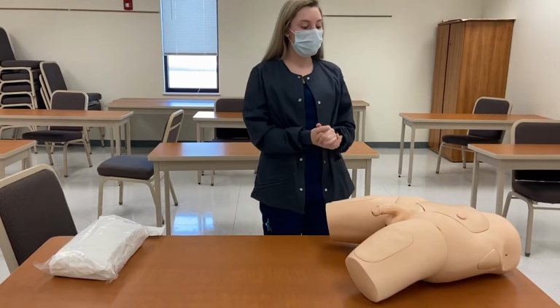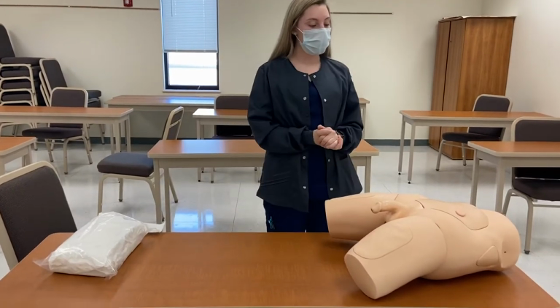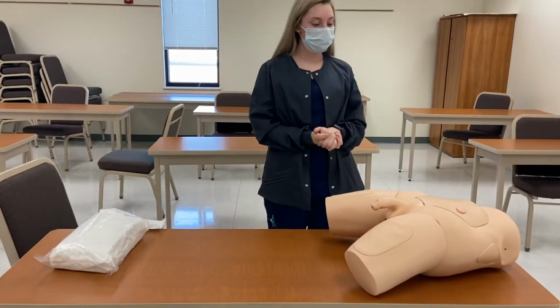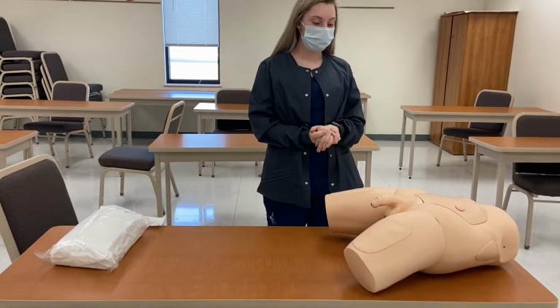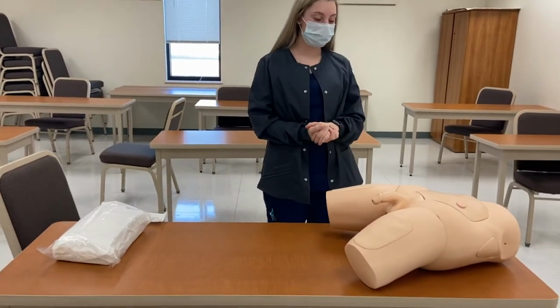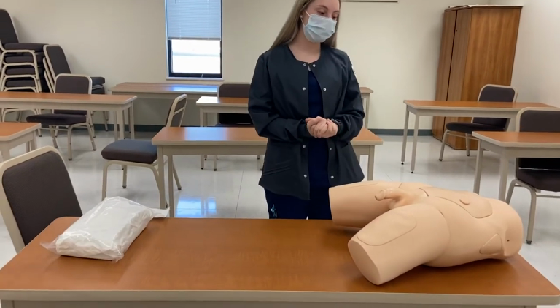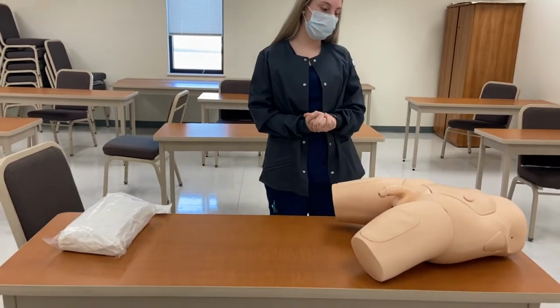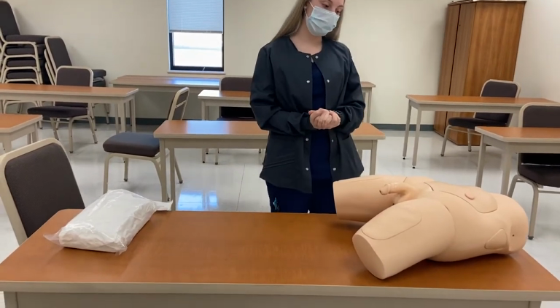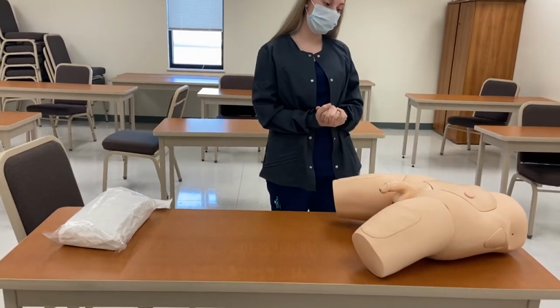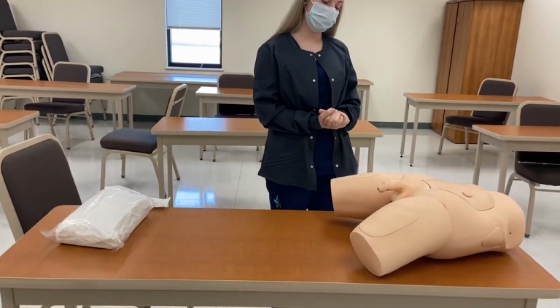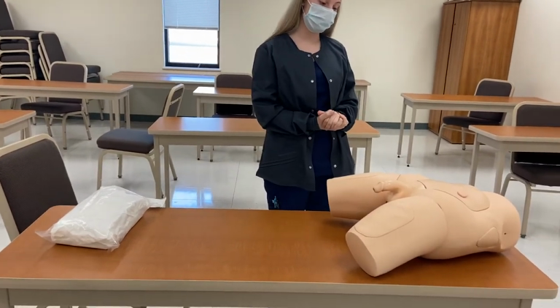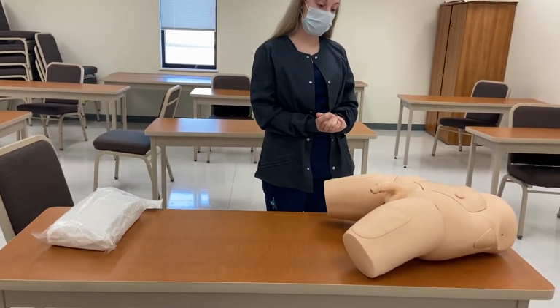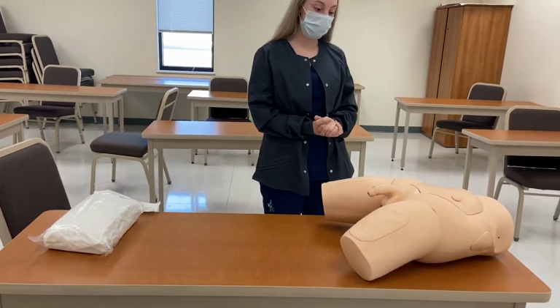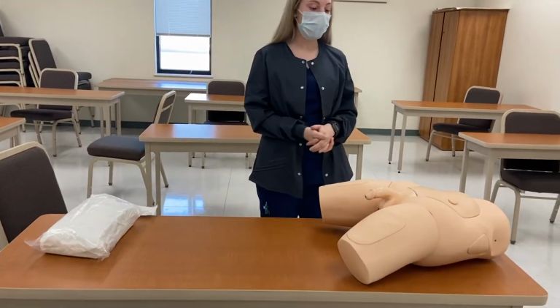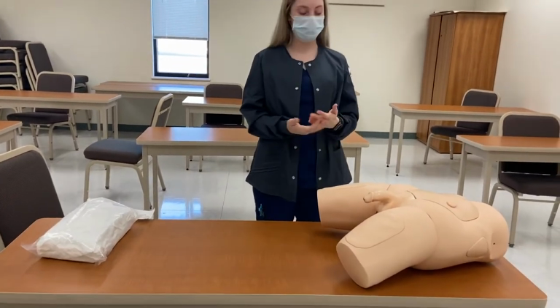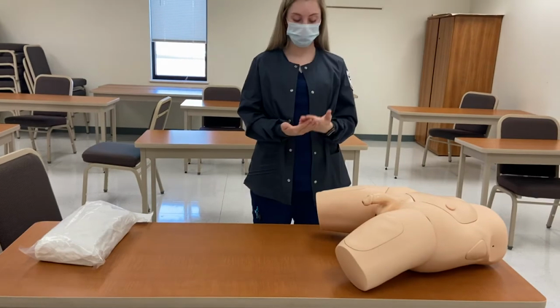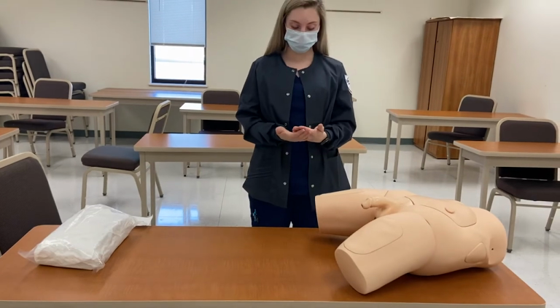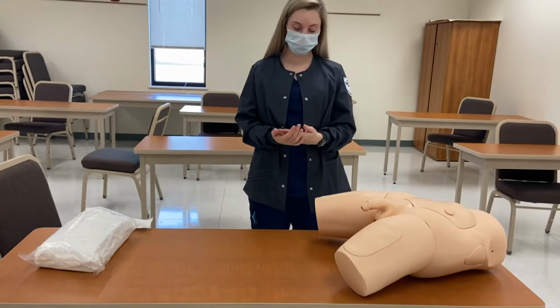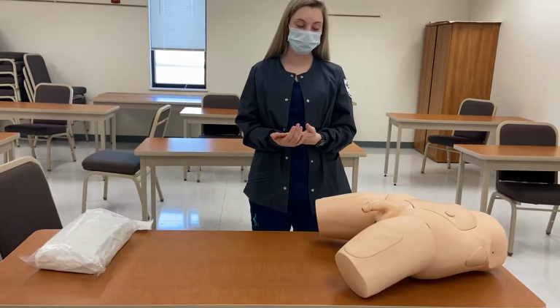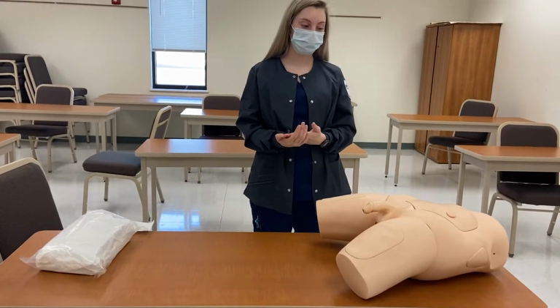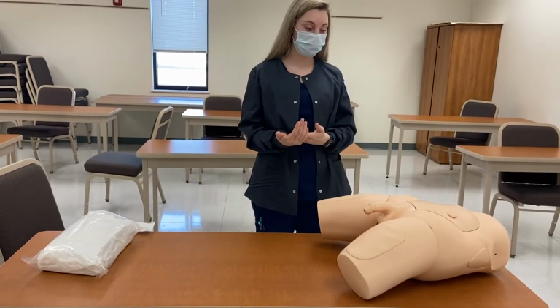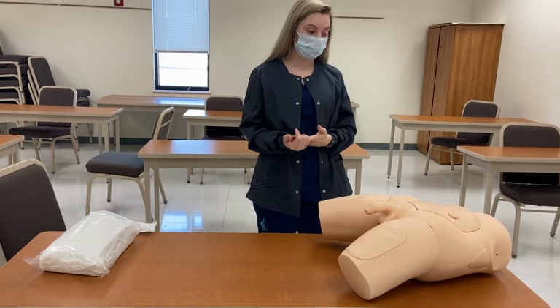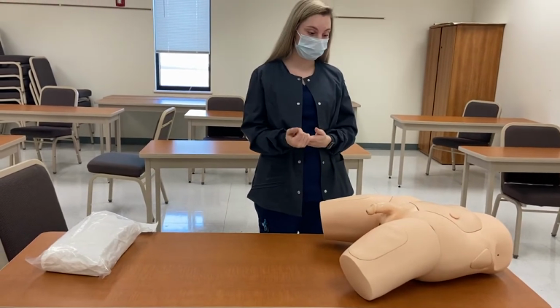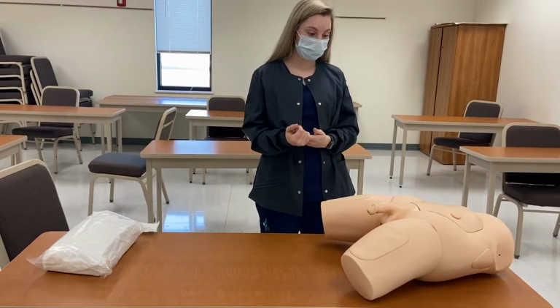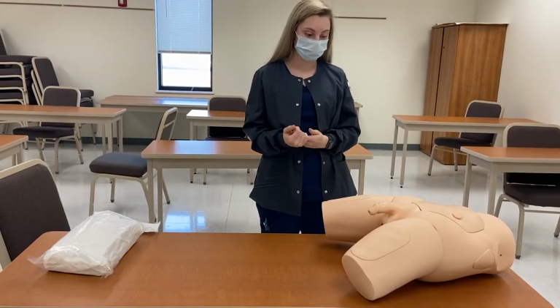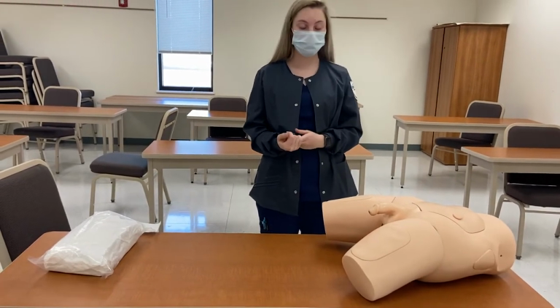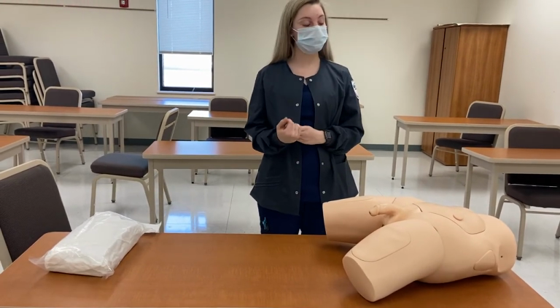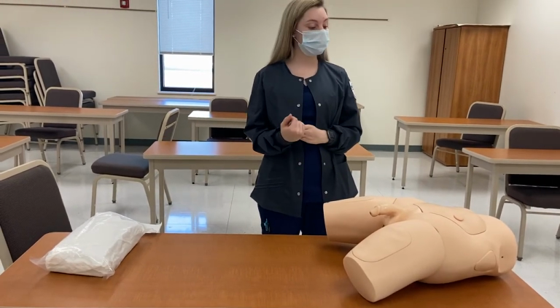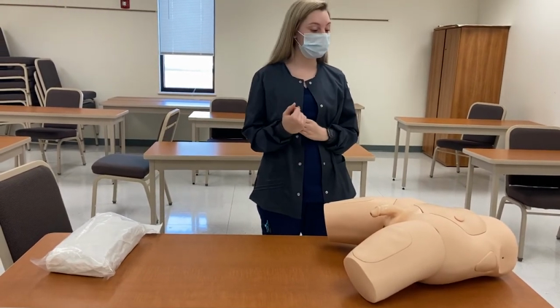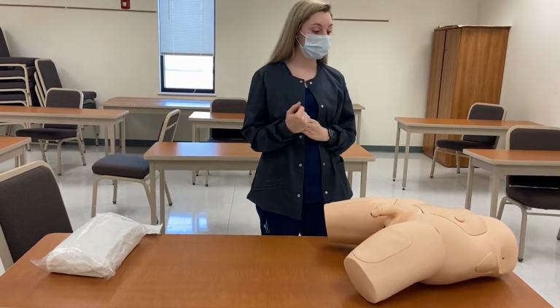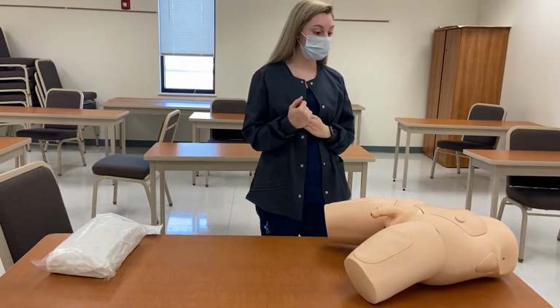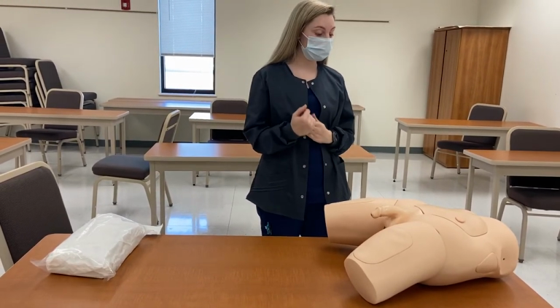Hi, hon. My name is Alexa. I'm going to be your nurse today. I have a doctor's order for a Foley catheter. Can you please state your name and date of birth?